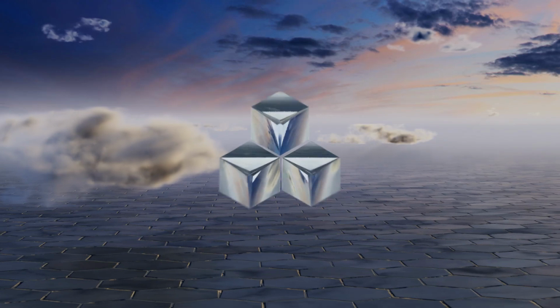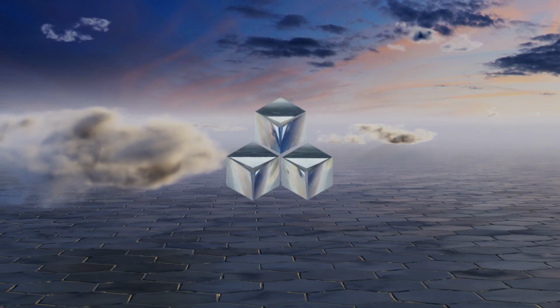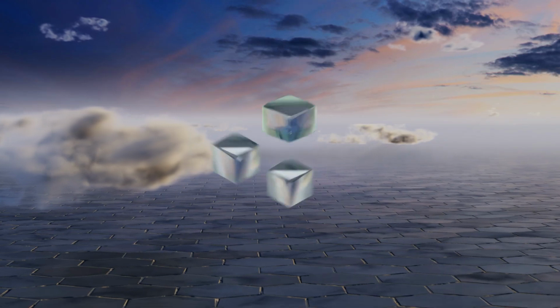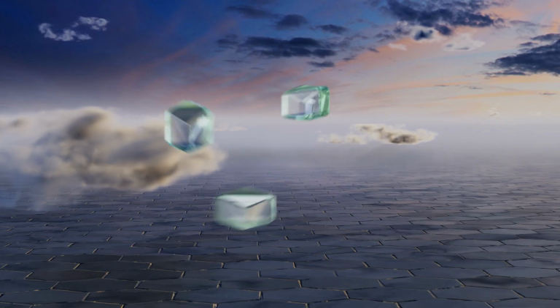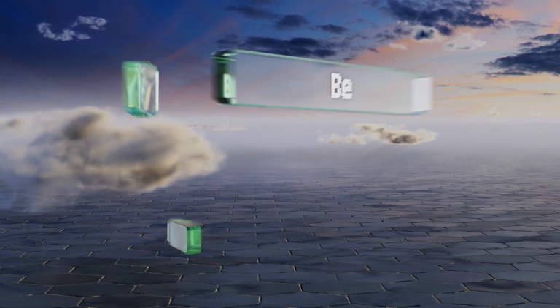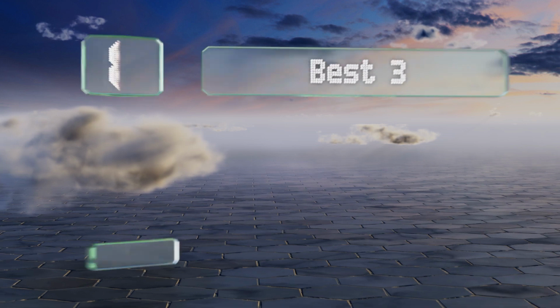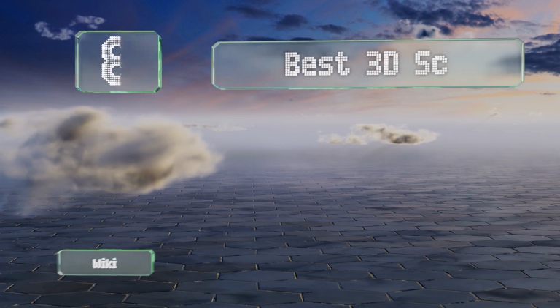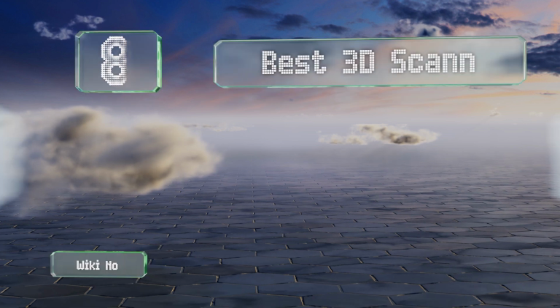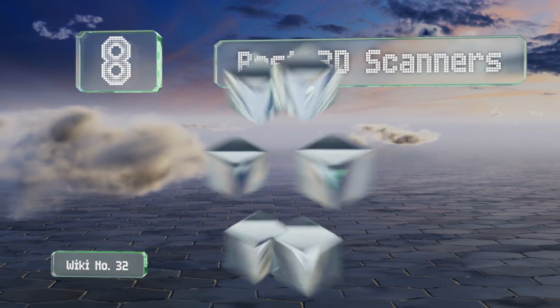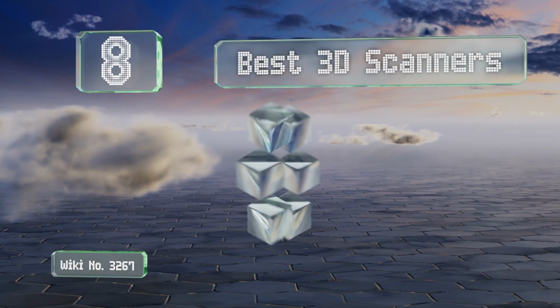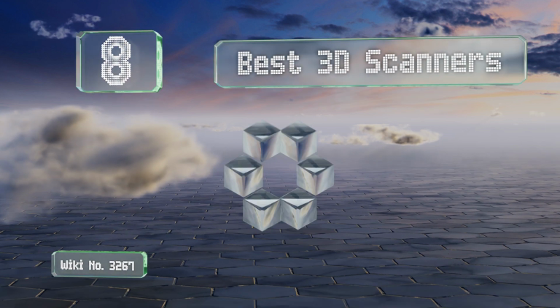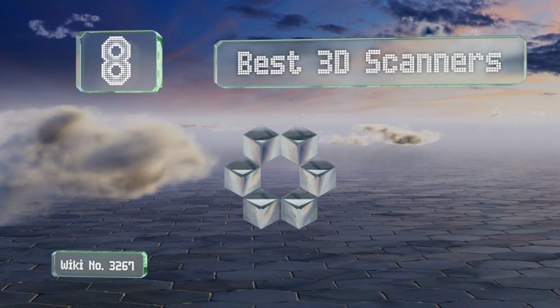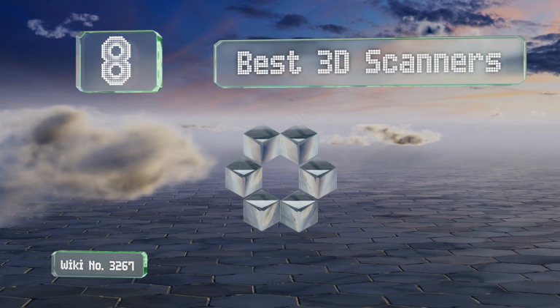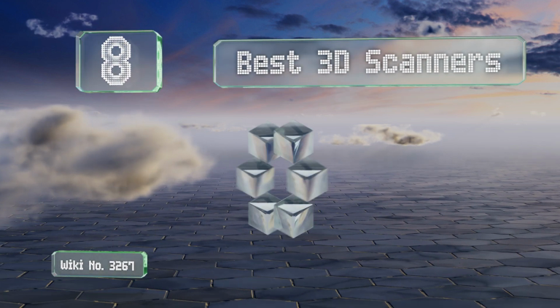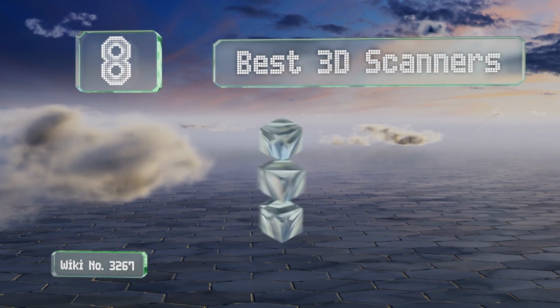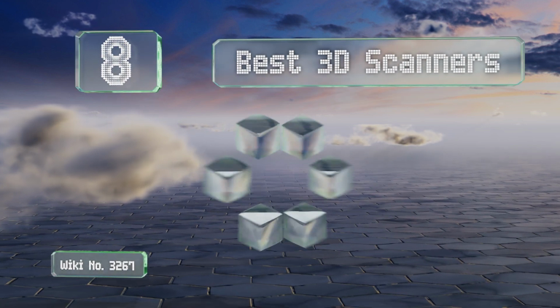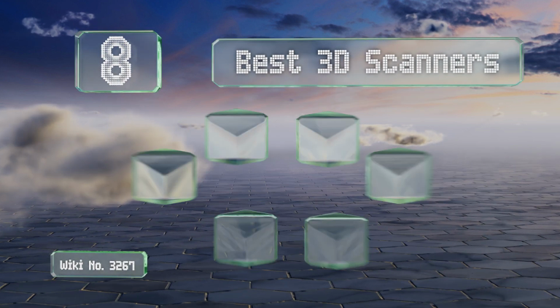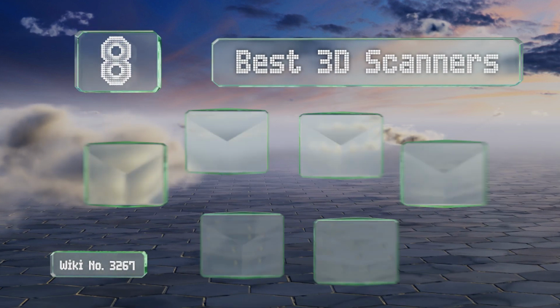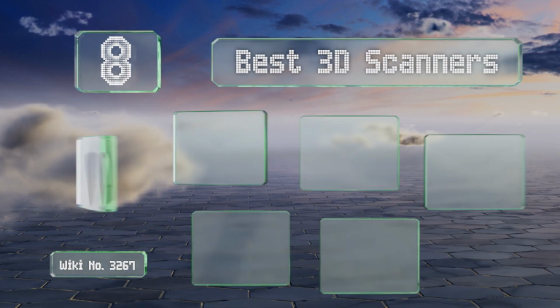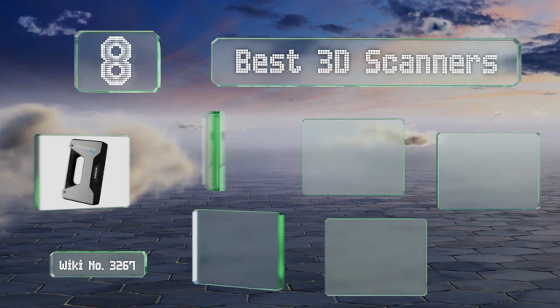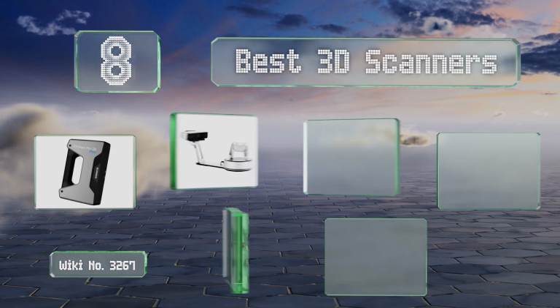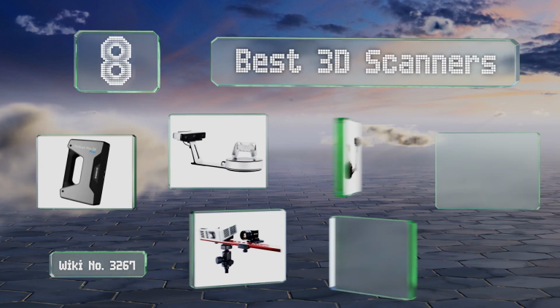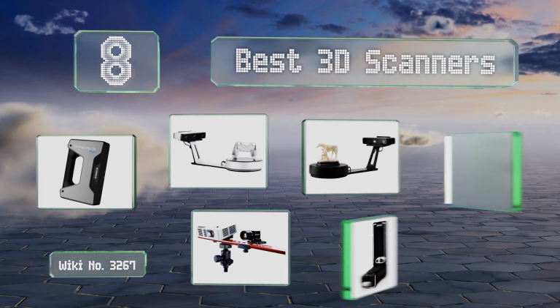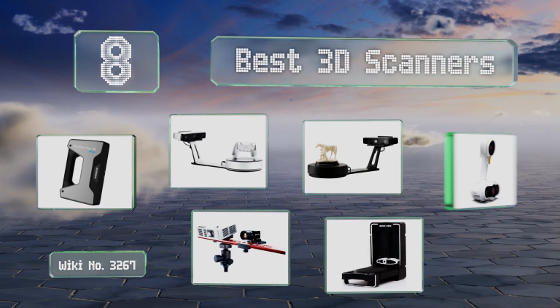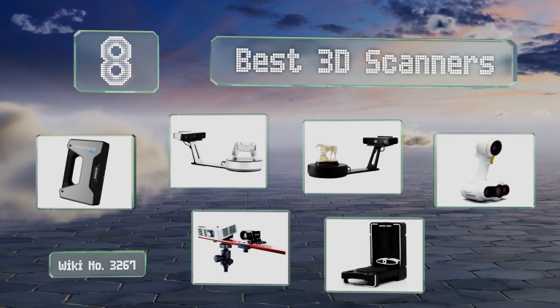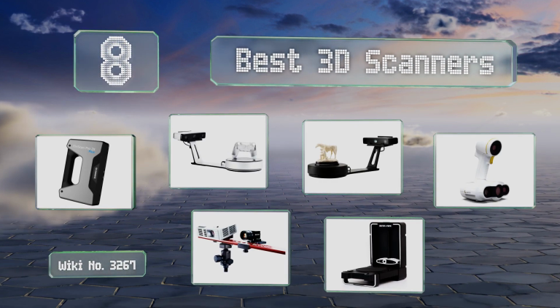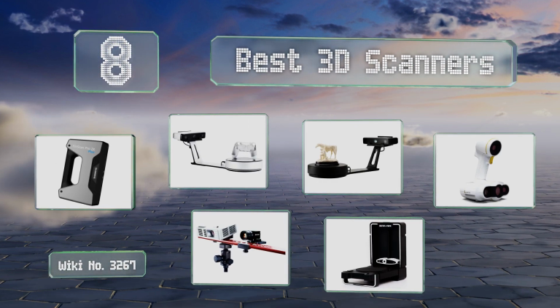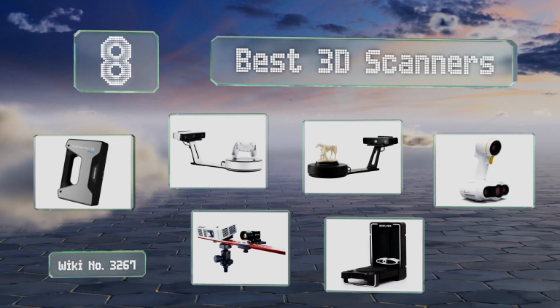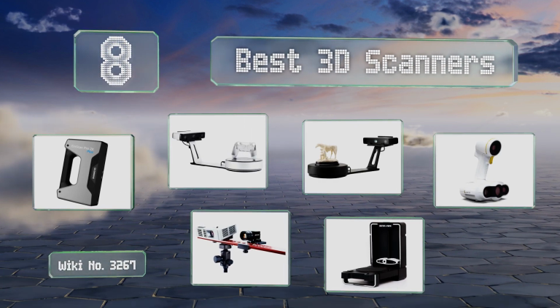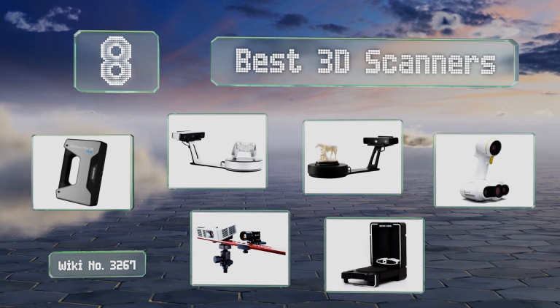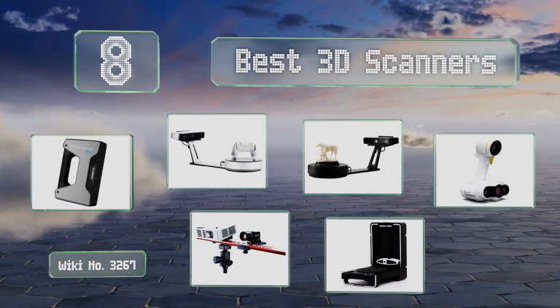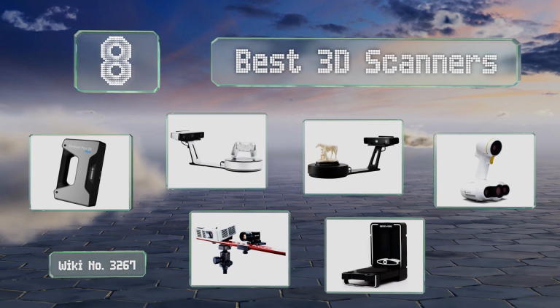EasyVid presents the eight best 3D scanners. Let's get started with the list.